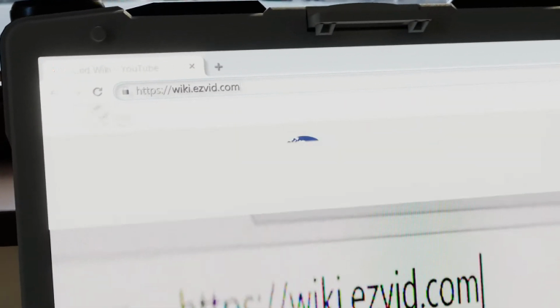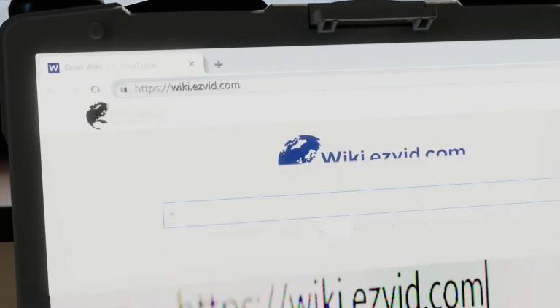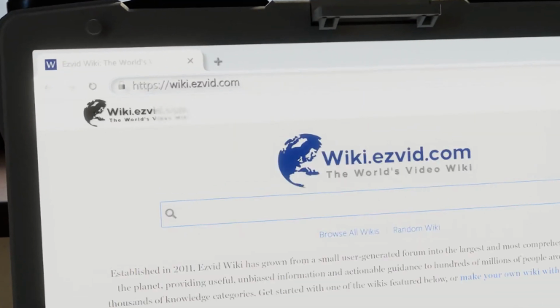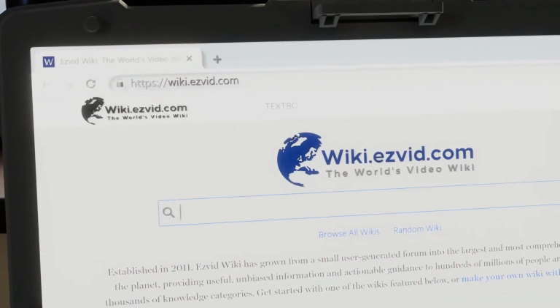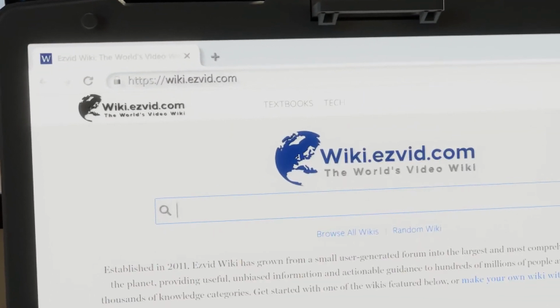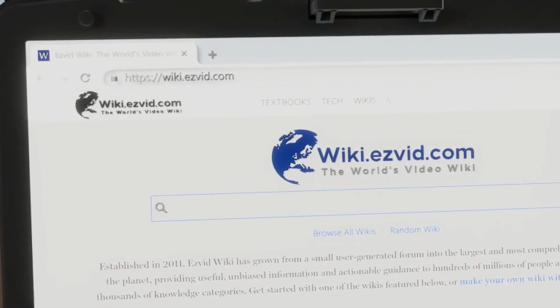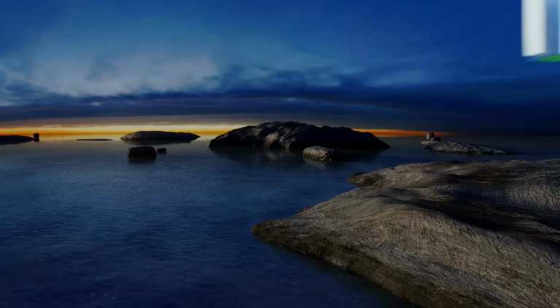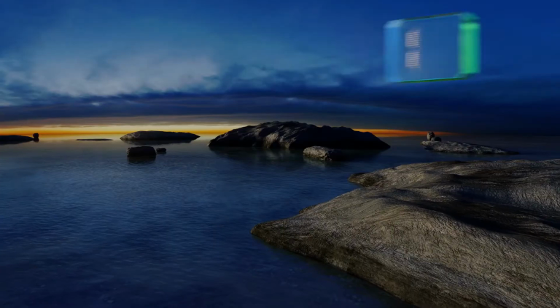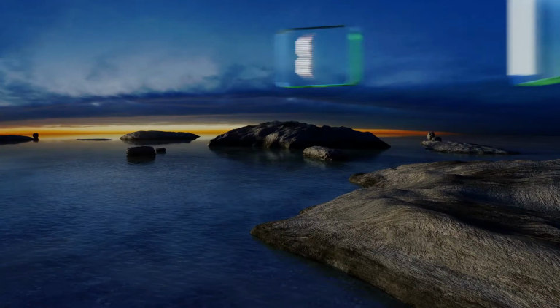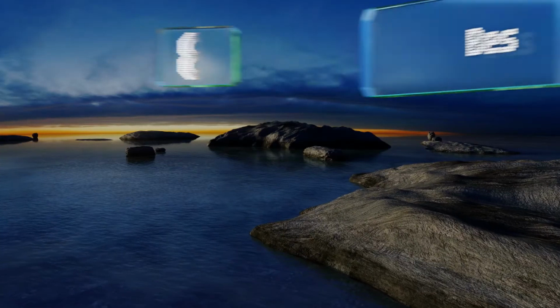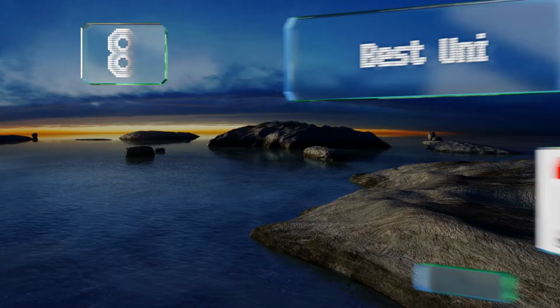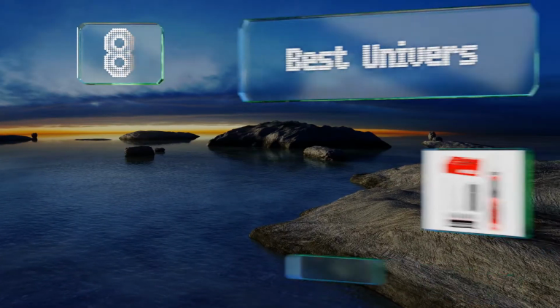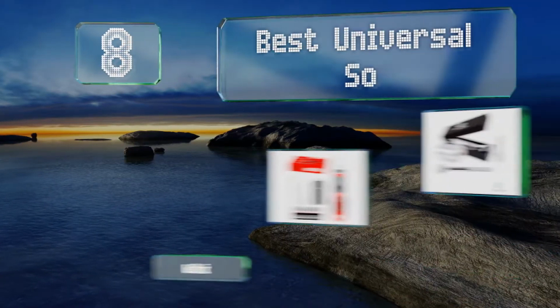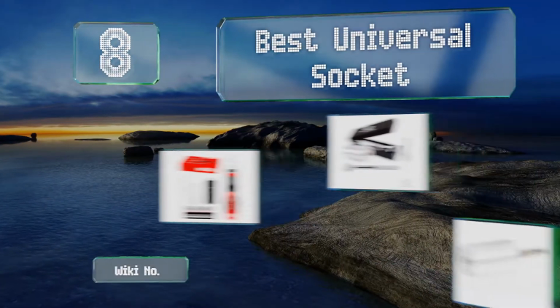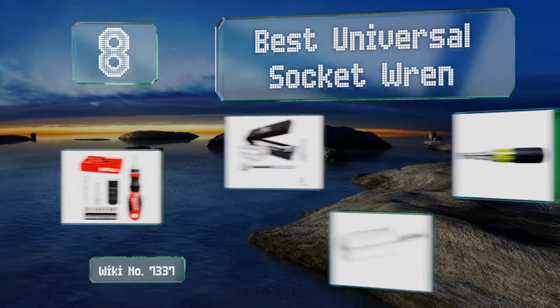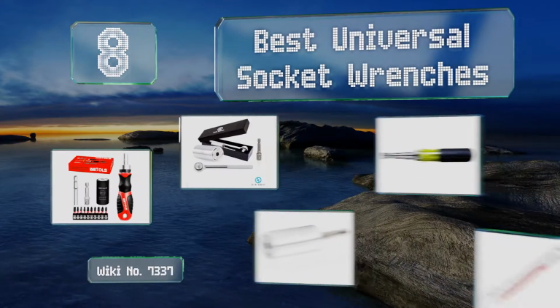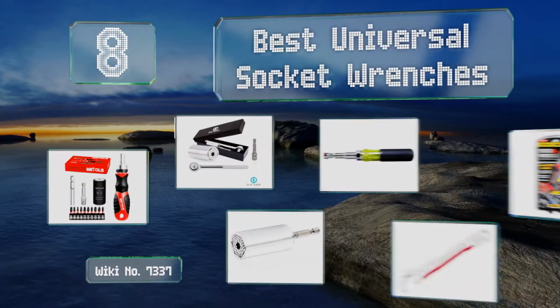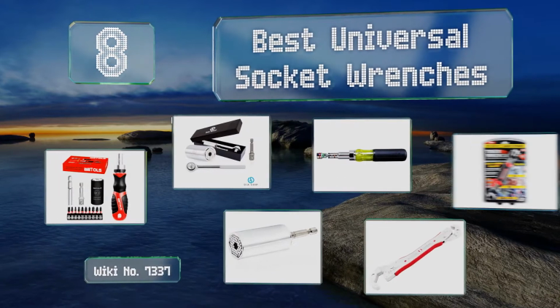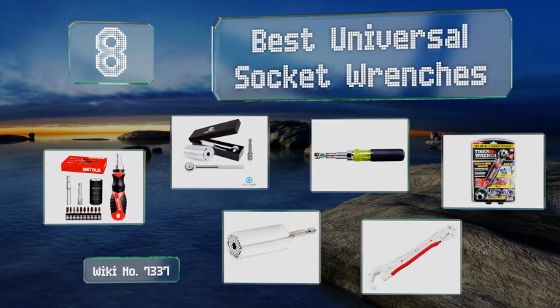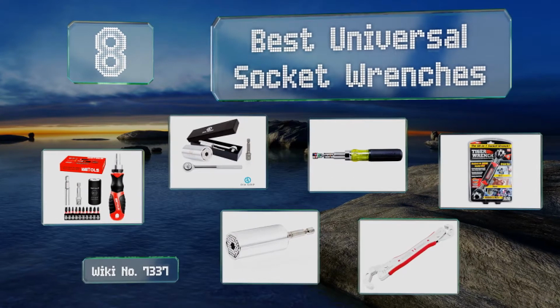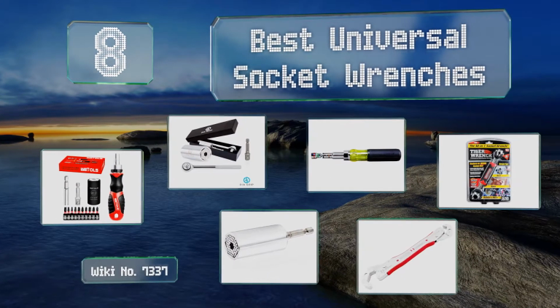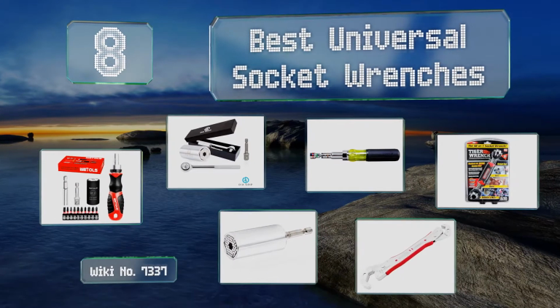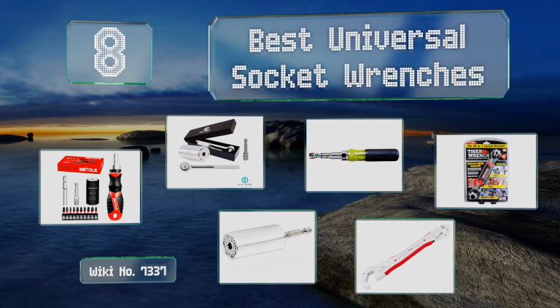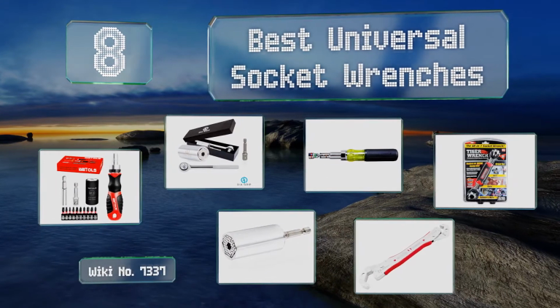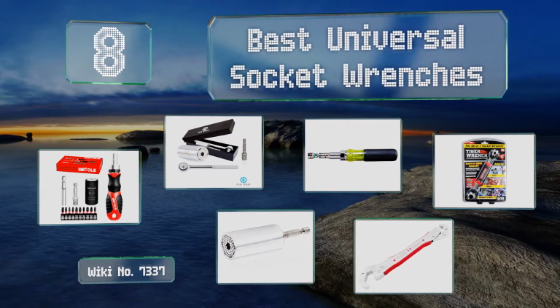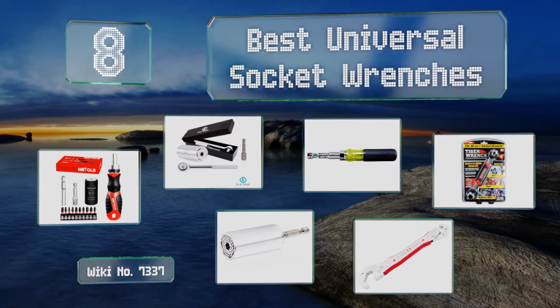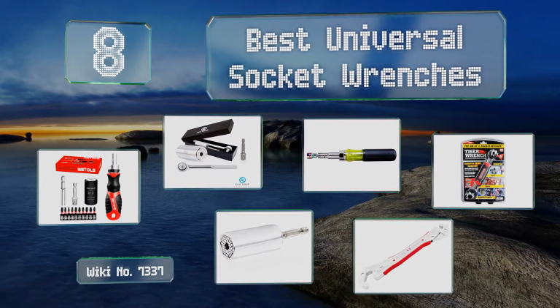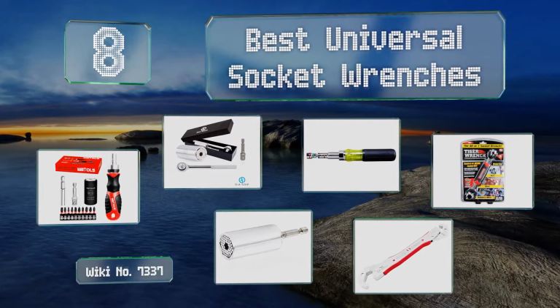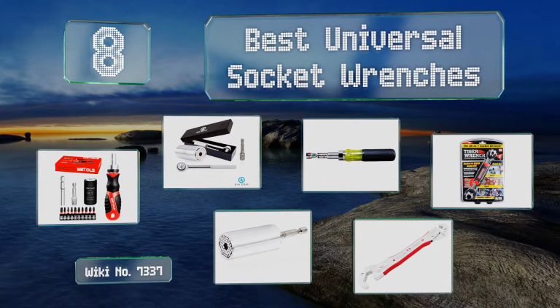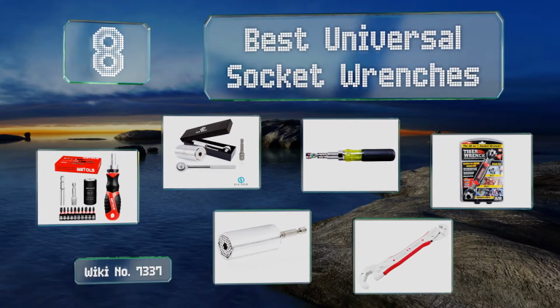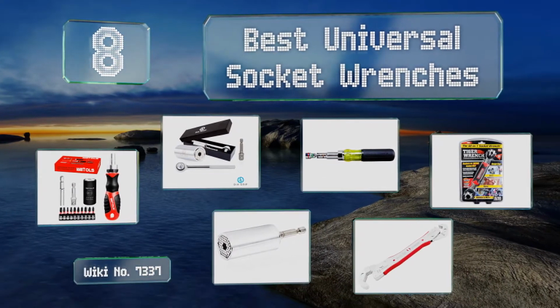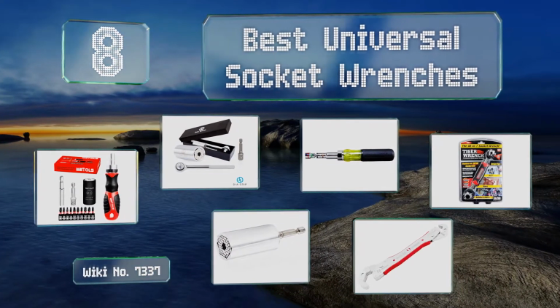EasyVid presents the eight best universal socket wrenches. Let's get started with the list.